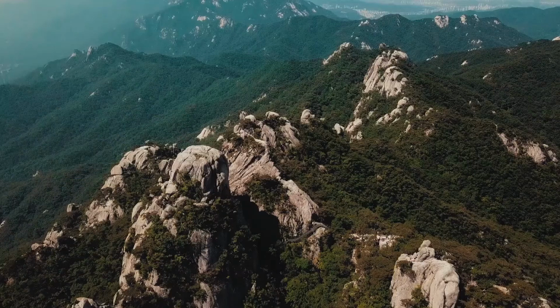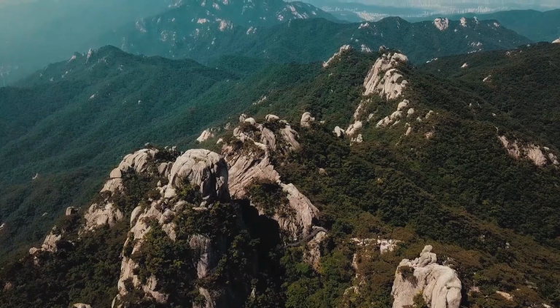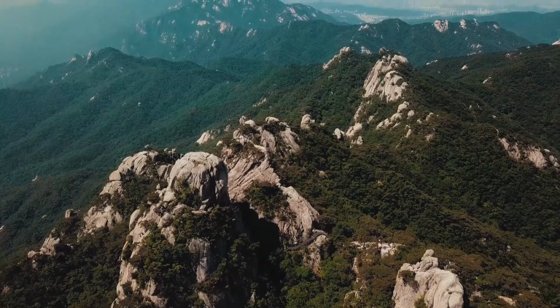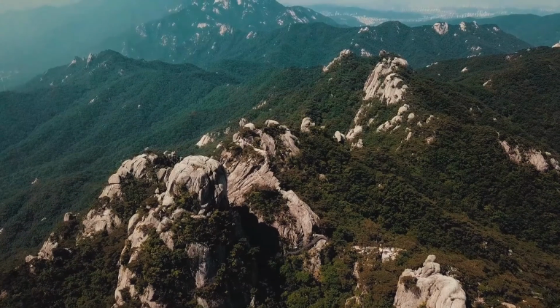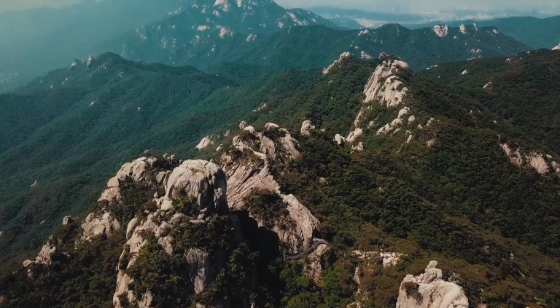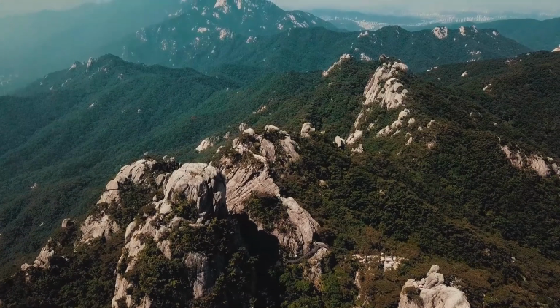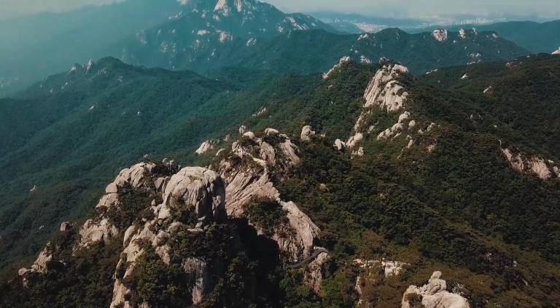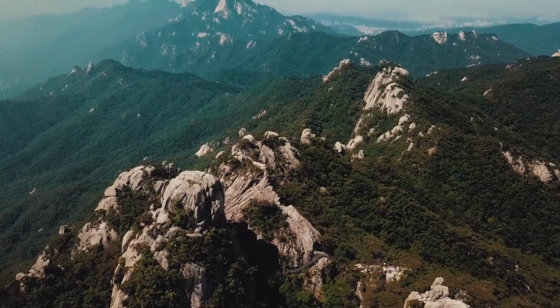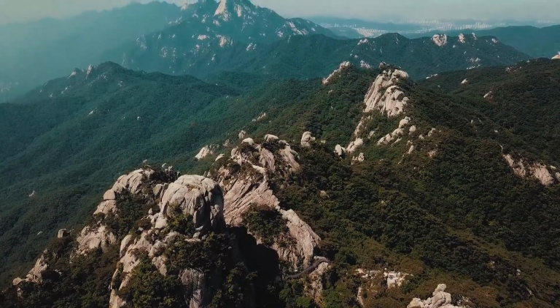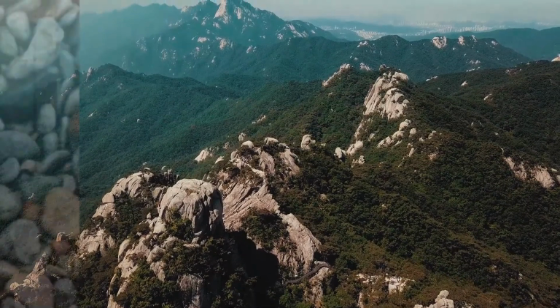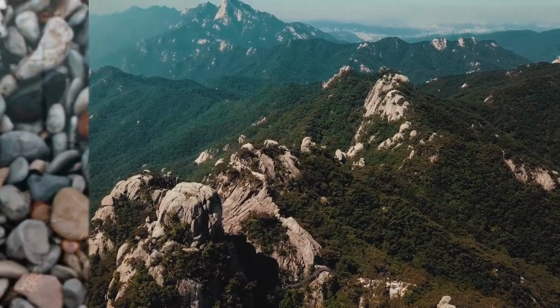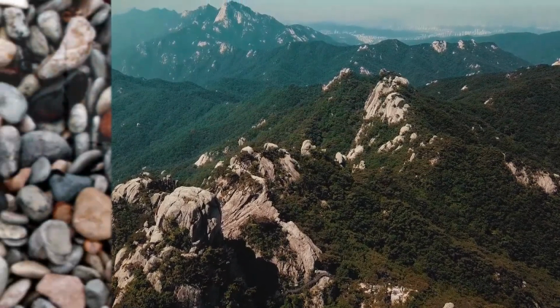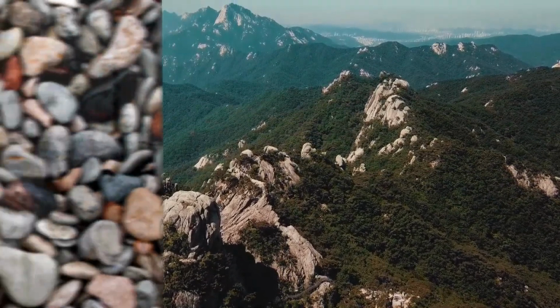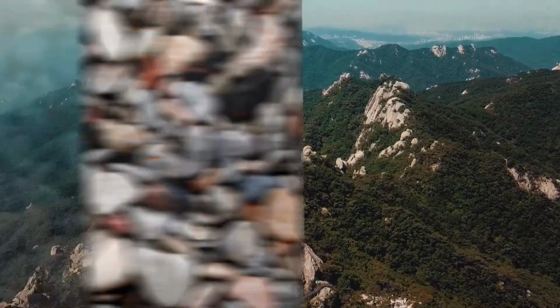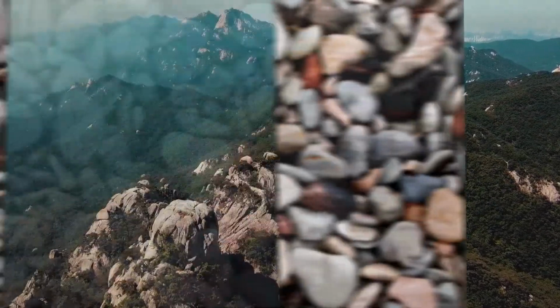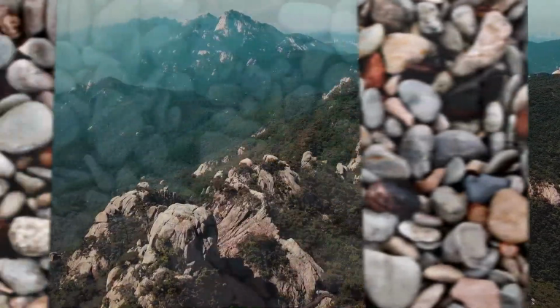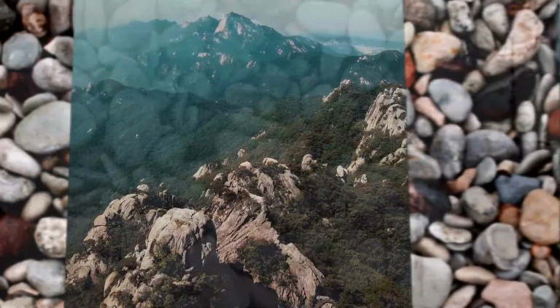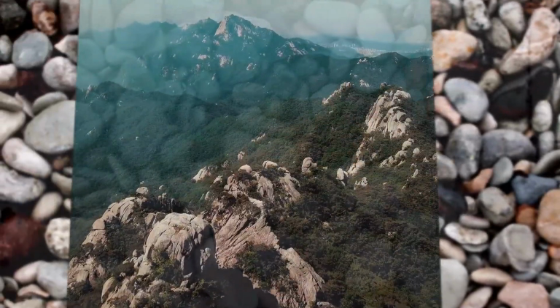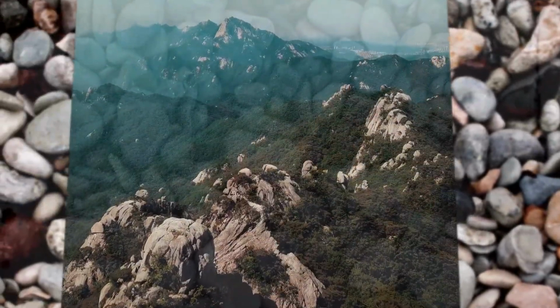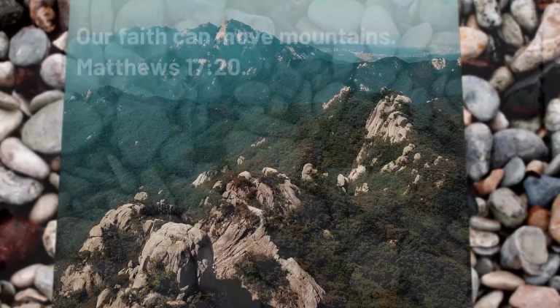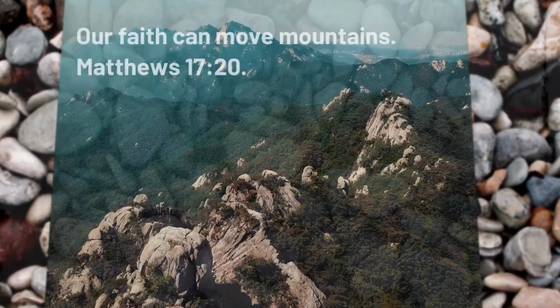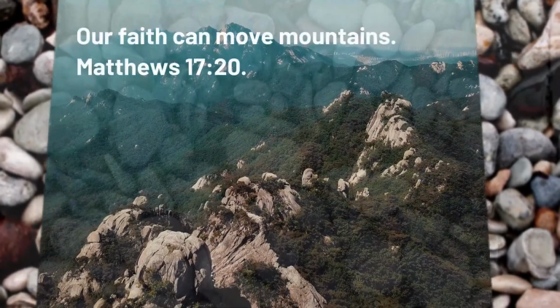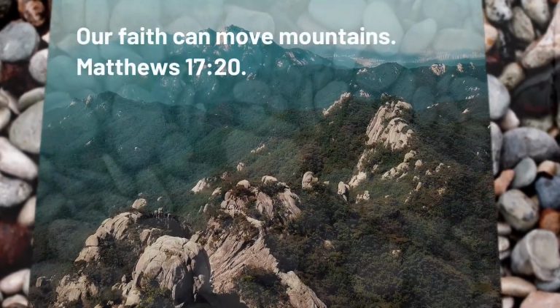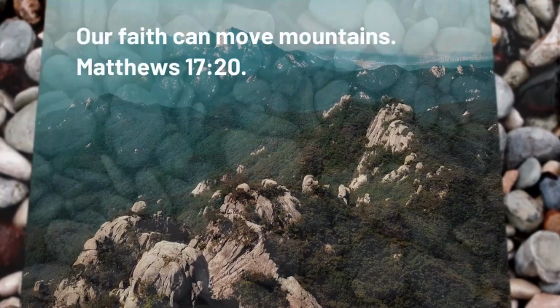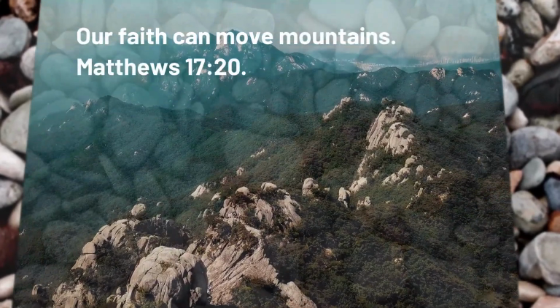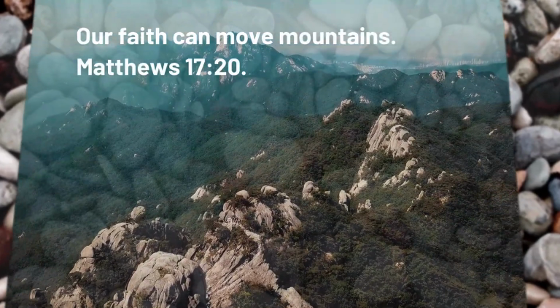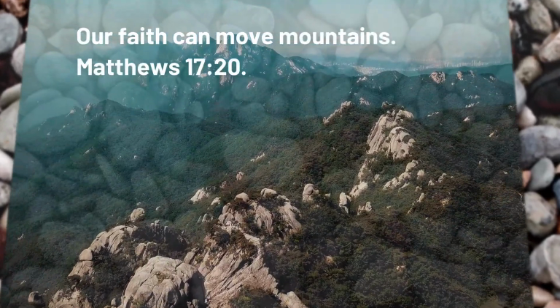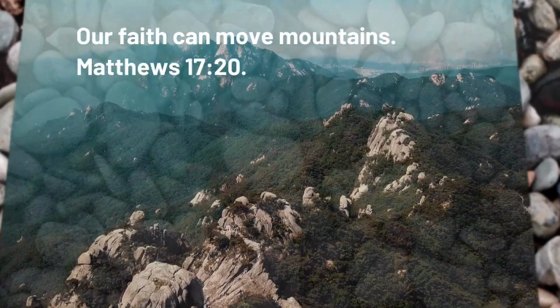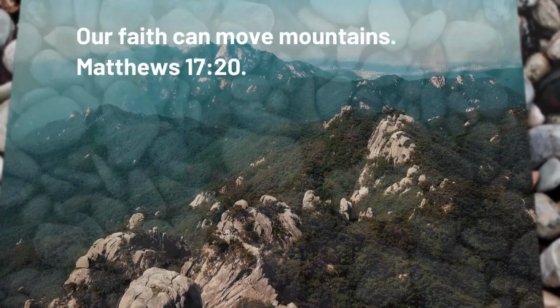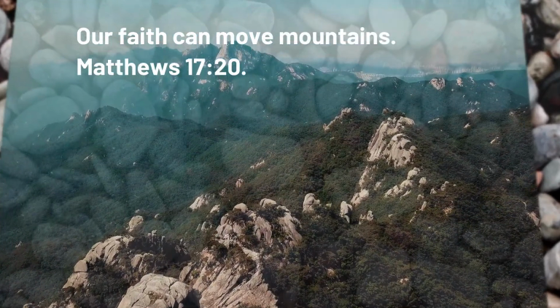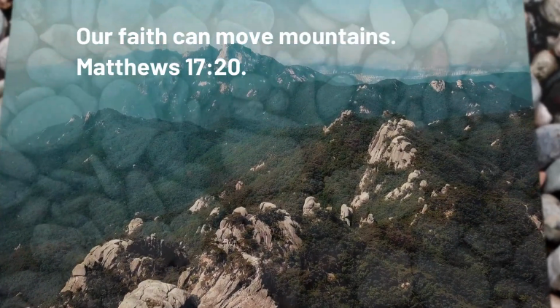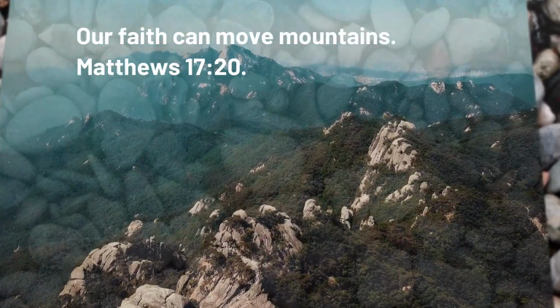Thank you for watching. Inspirational words for today: our faith can move mountains. Matthew 17:20.